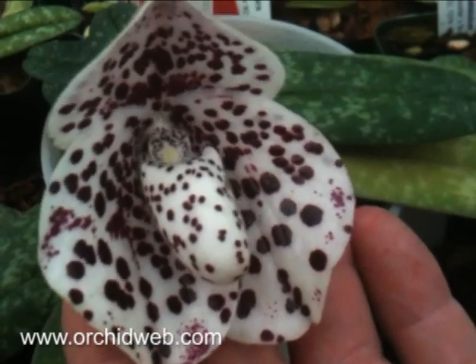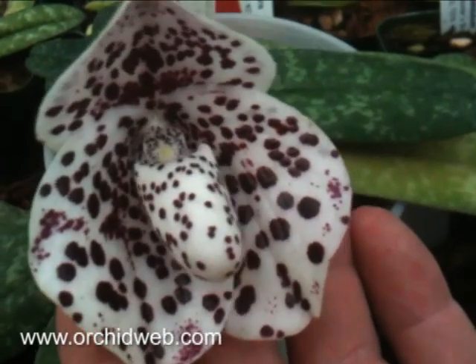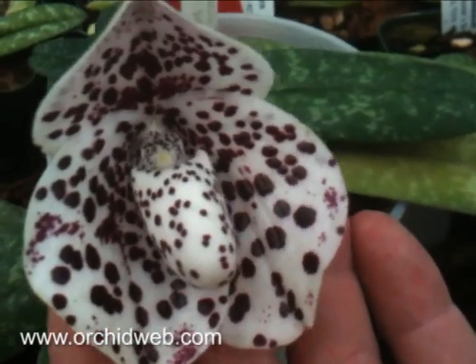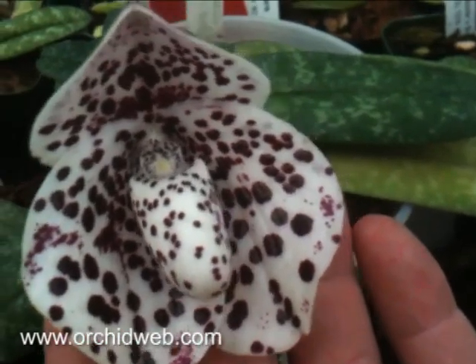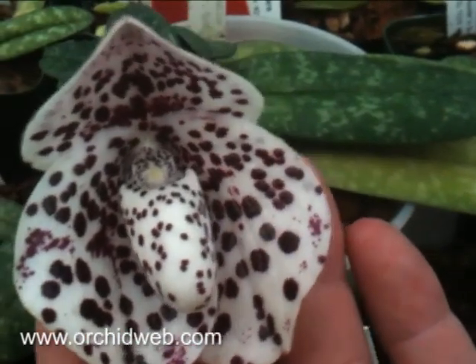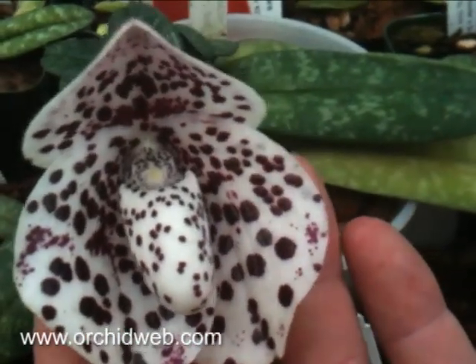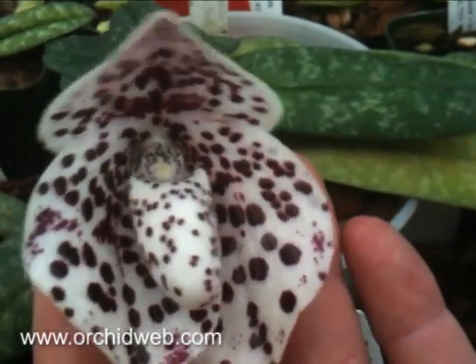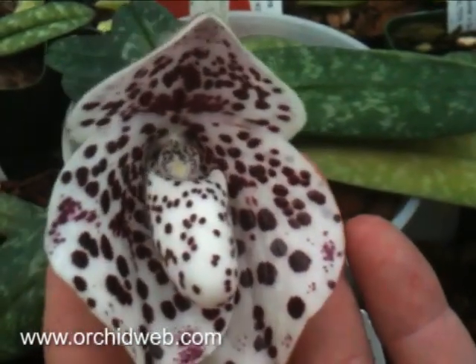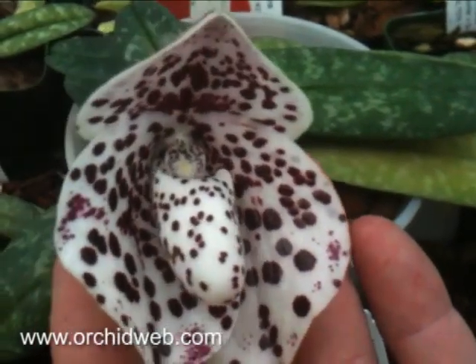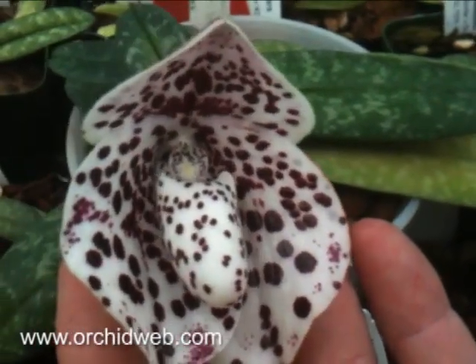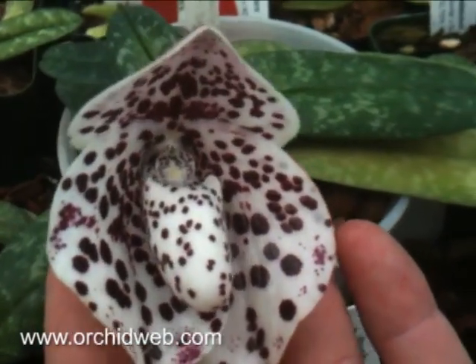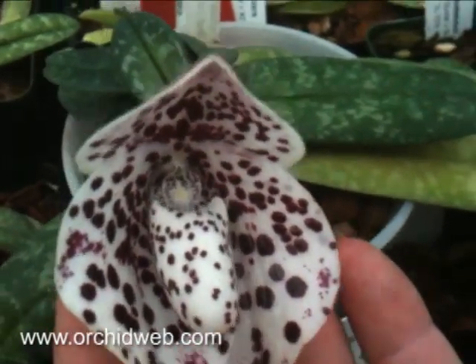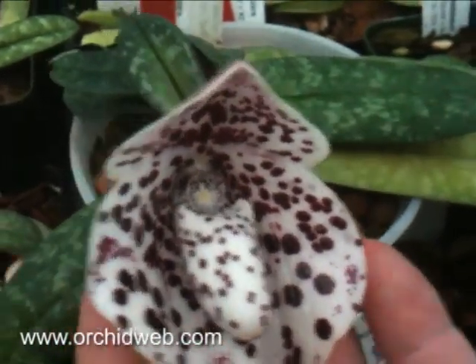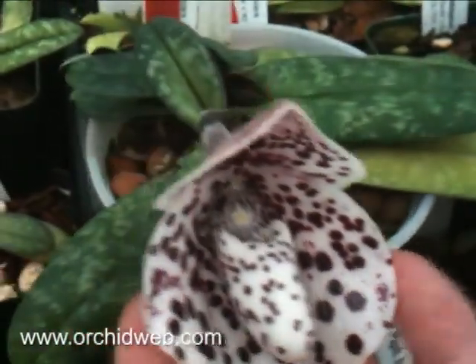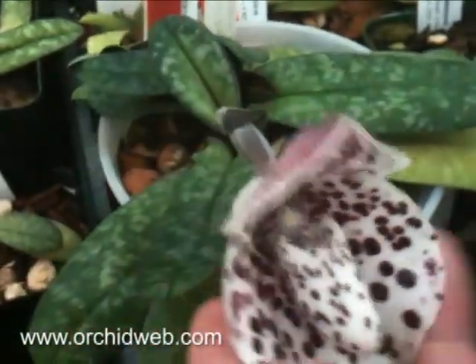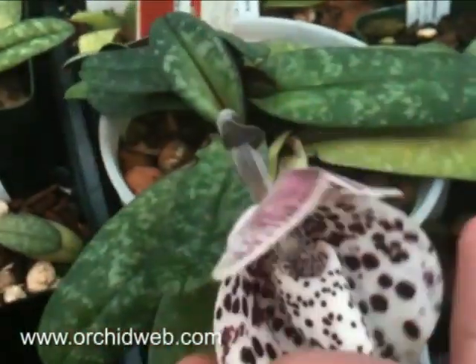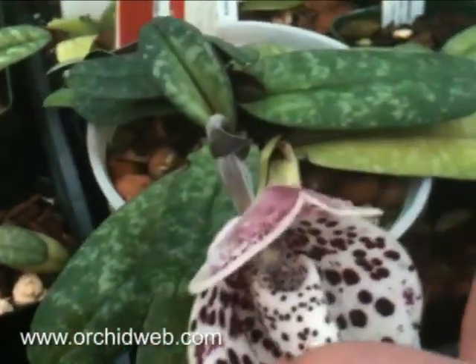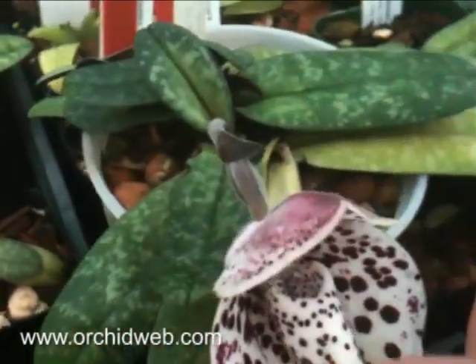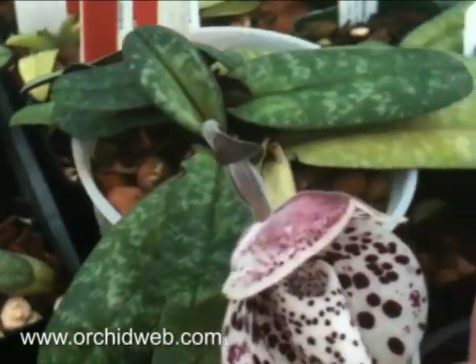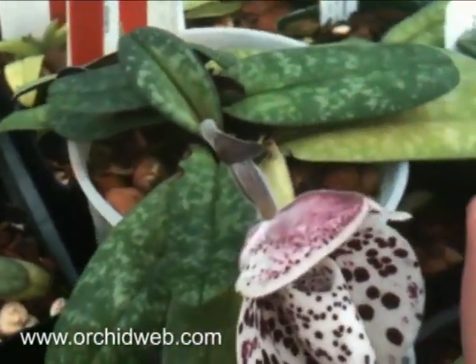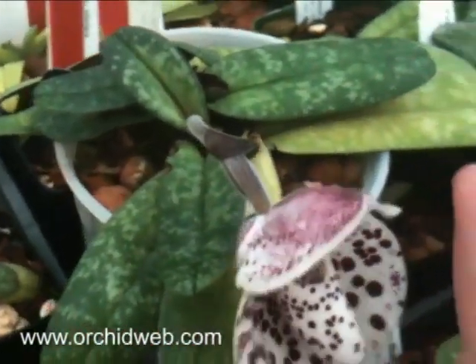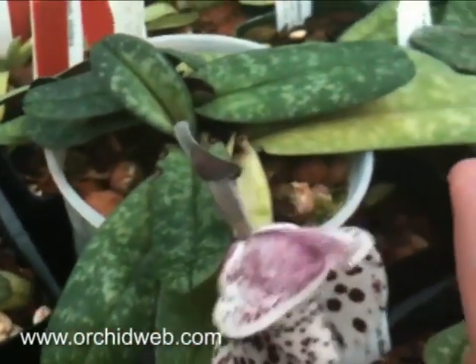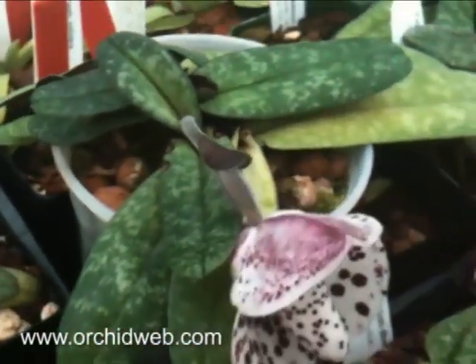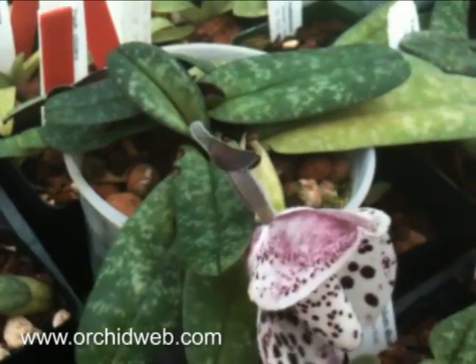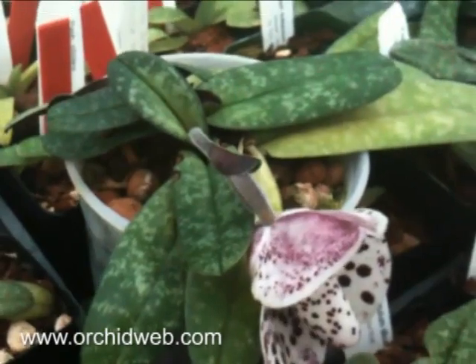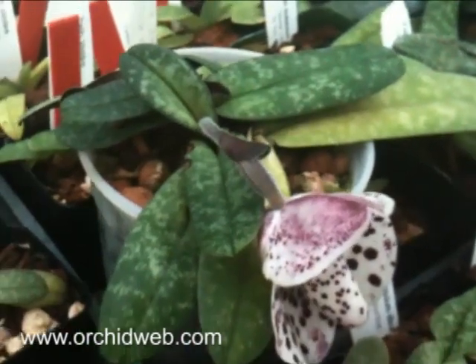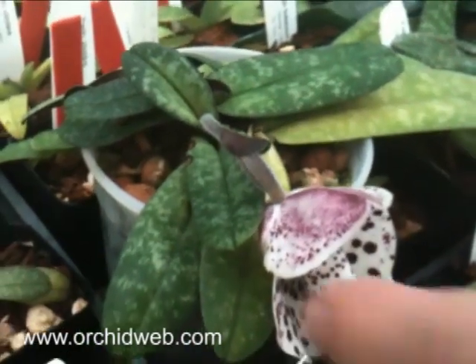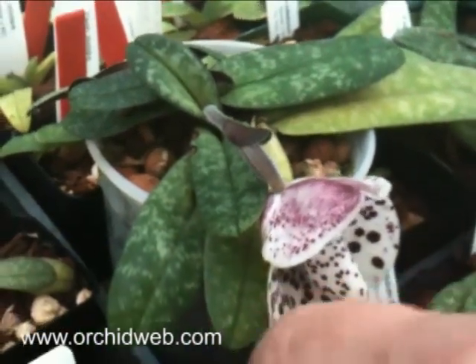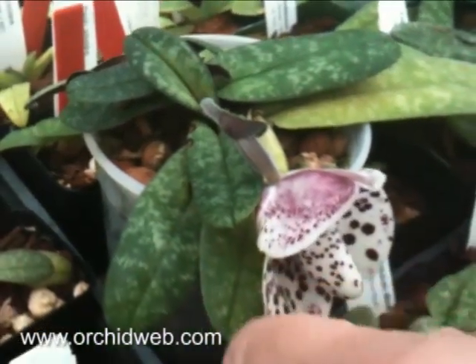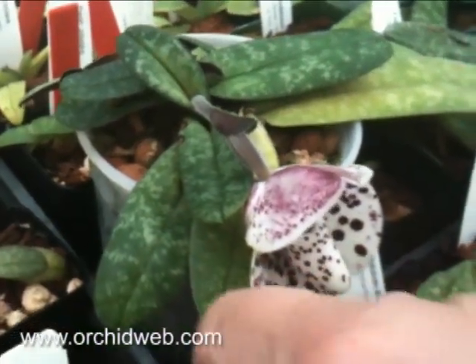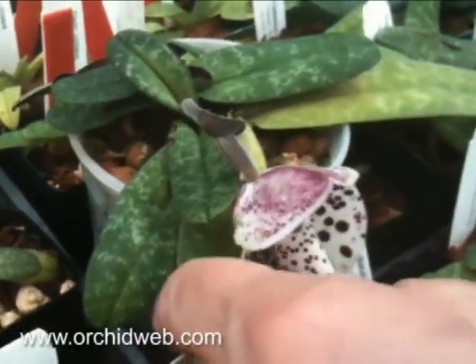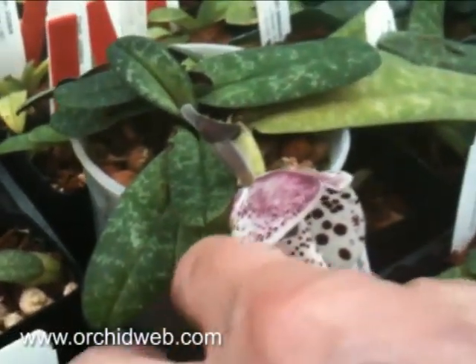The flowers are pendant, as you can see. Pretty long-lasting — usually you get a couple months out of them.